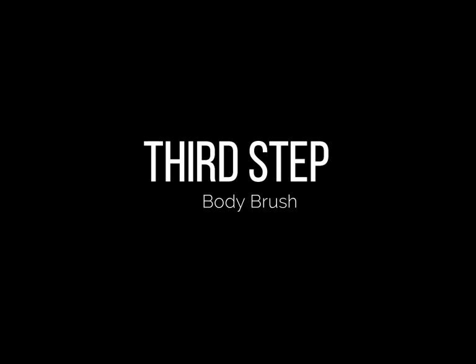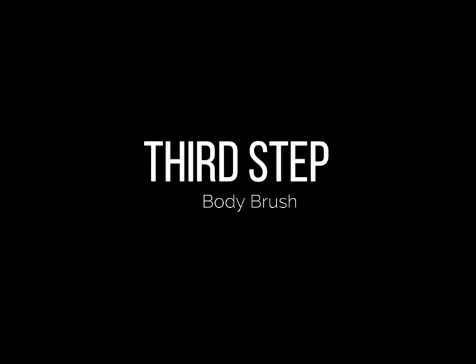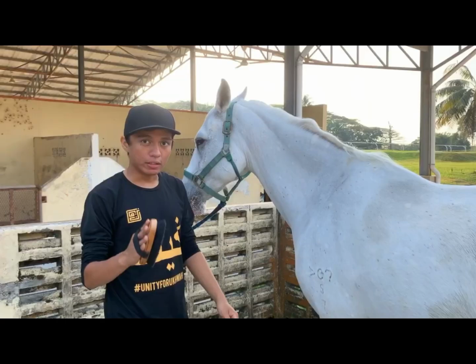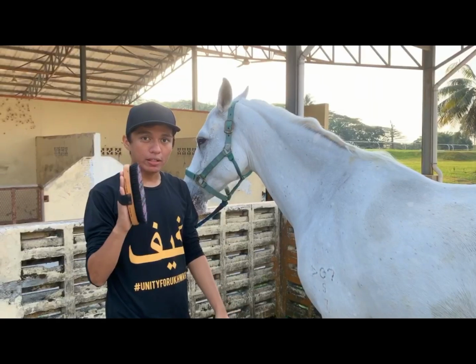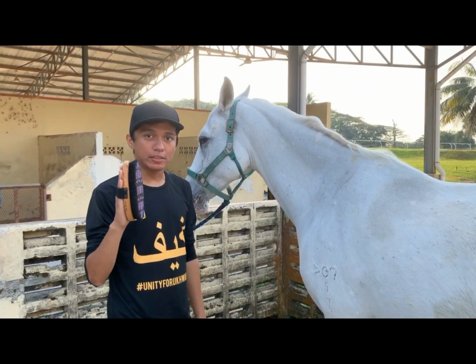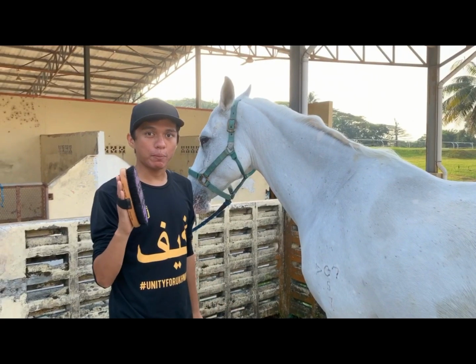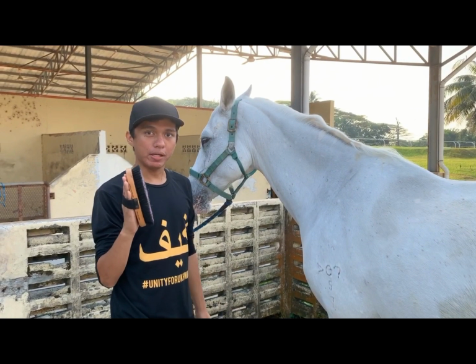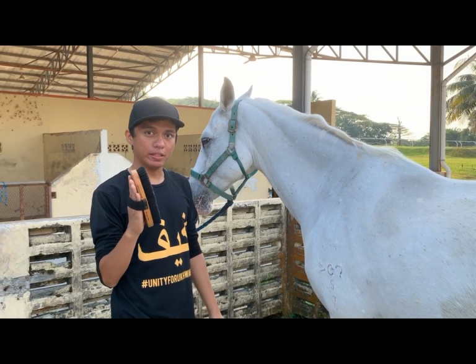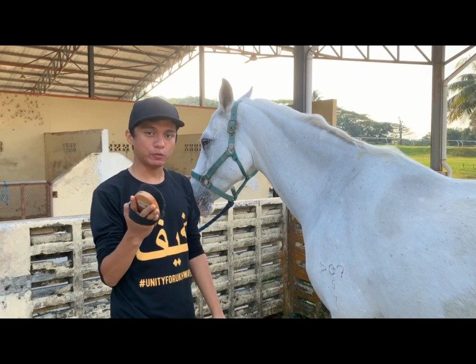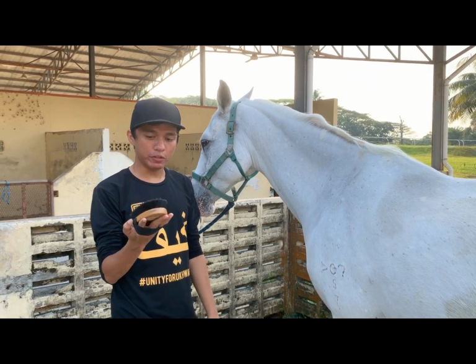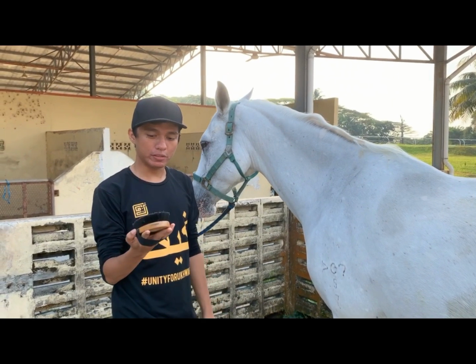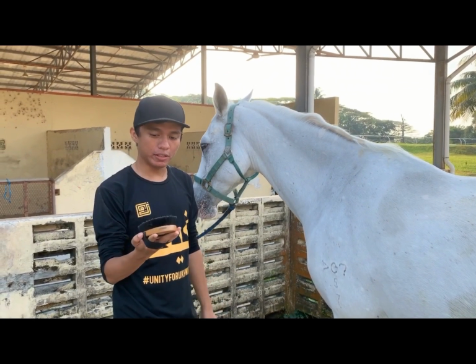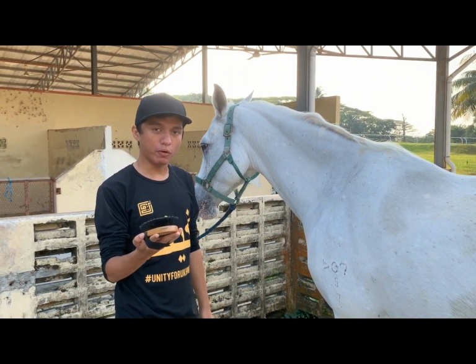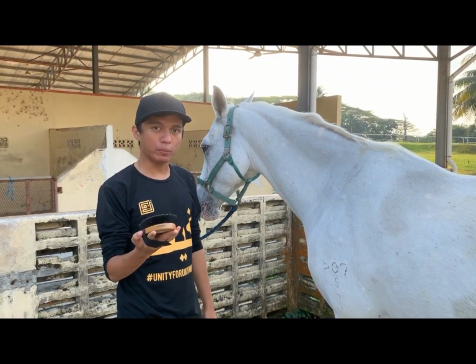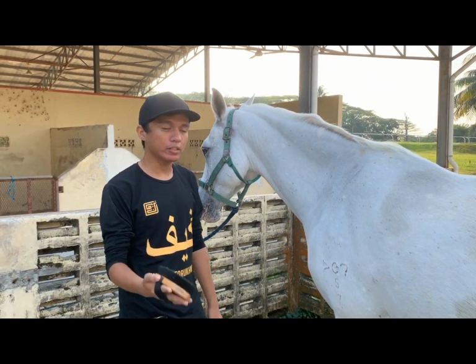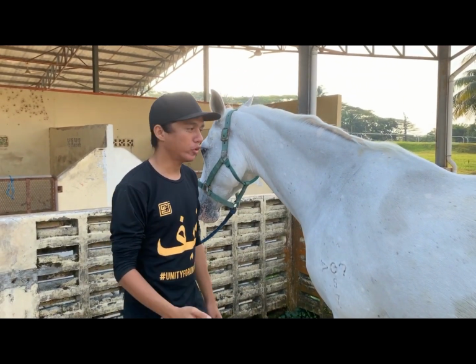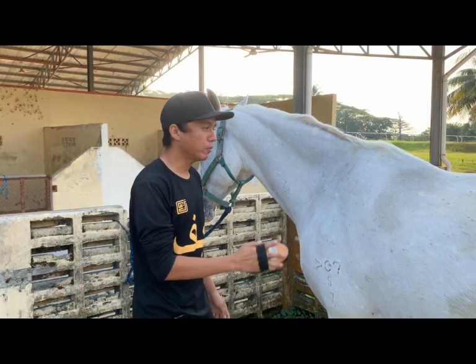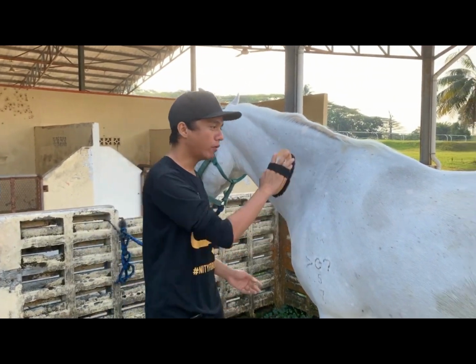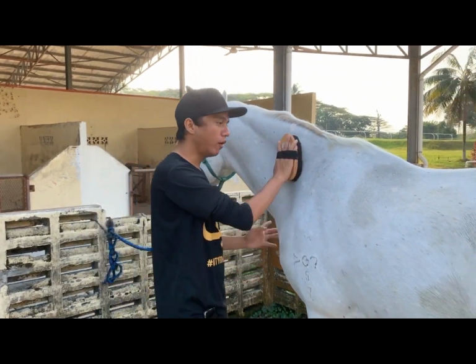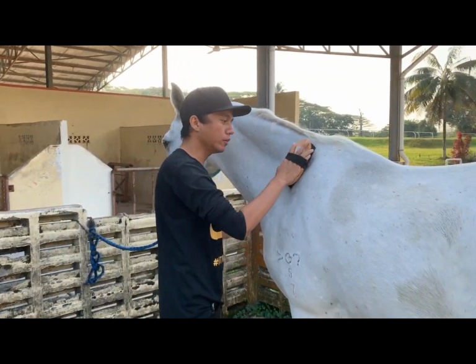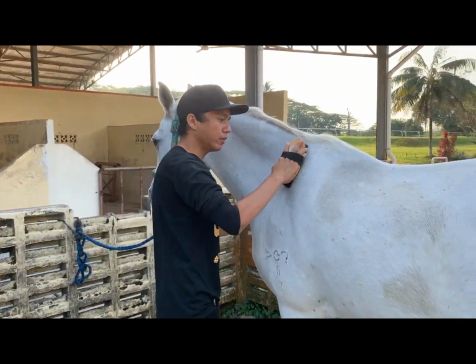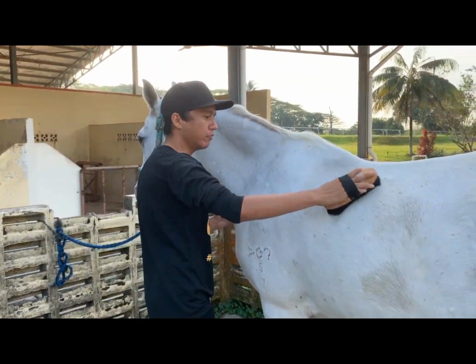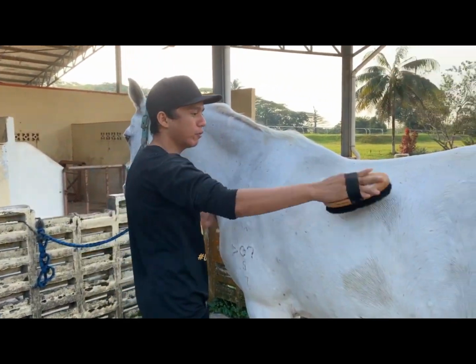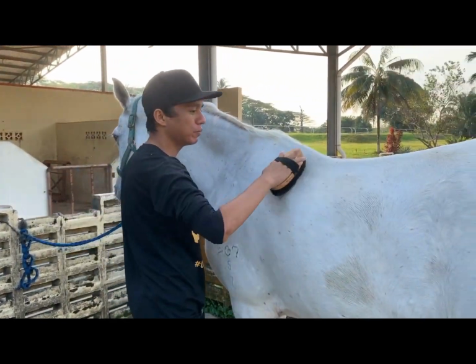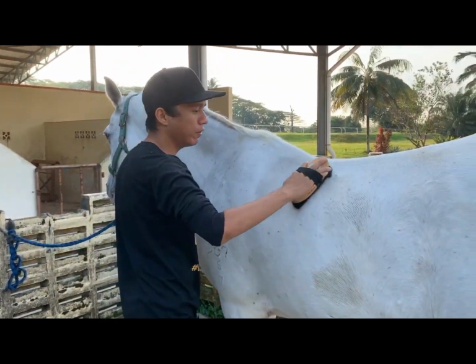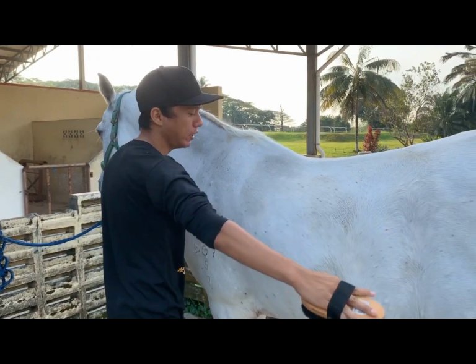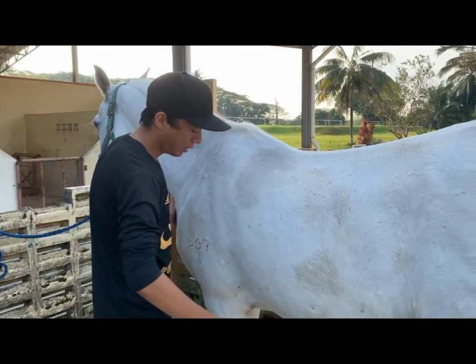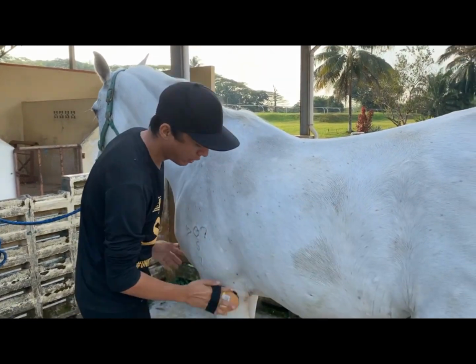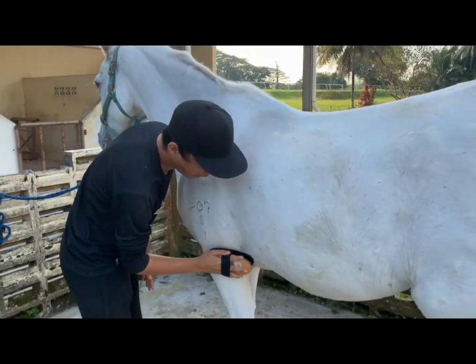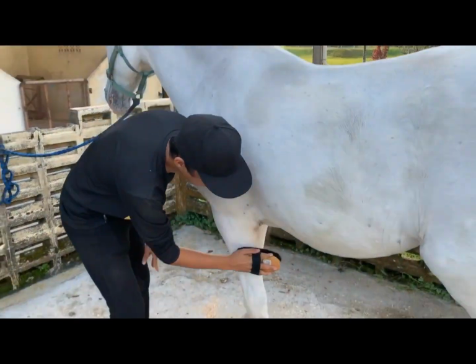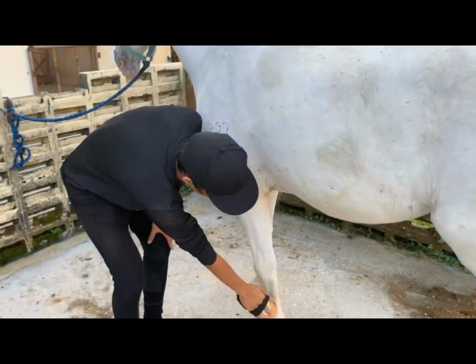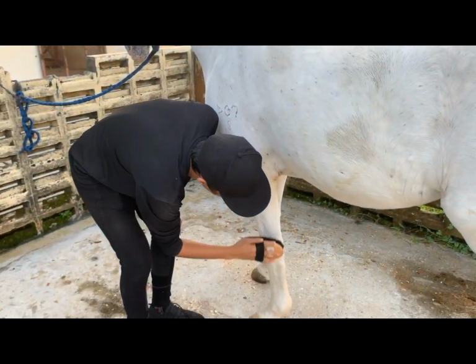The third step is we use the body brush to remove all the dirt from the body and the legs.